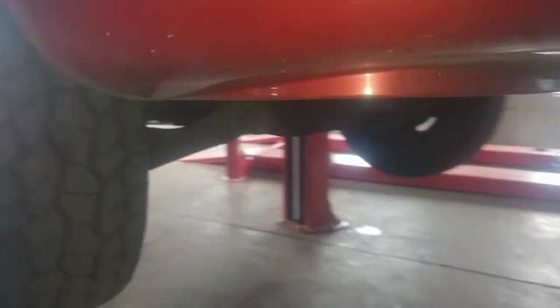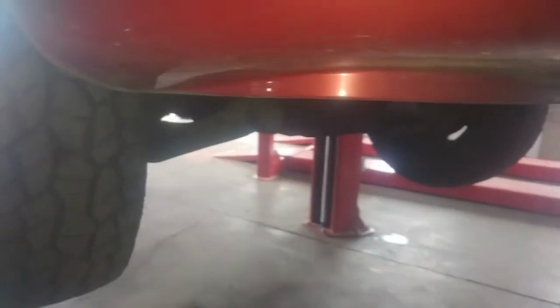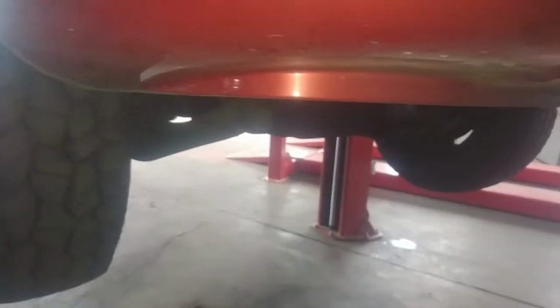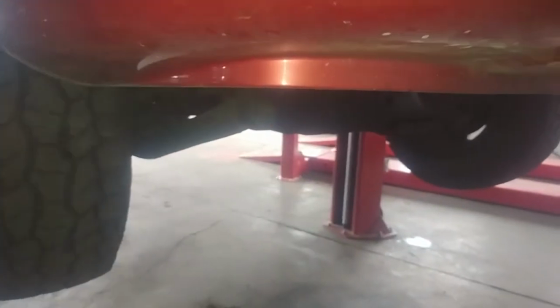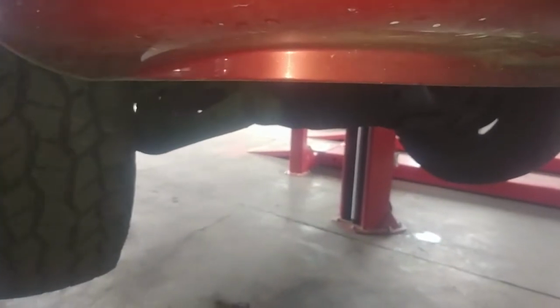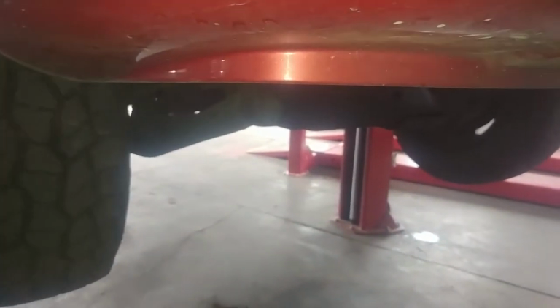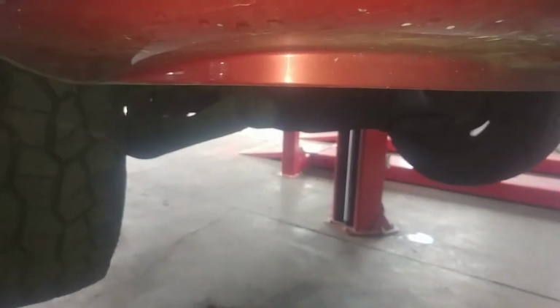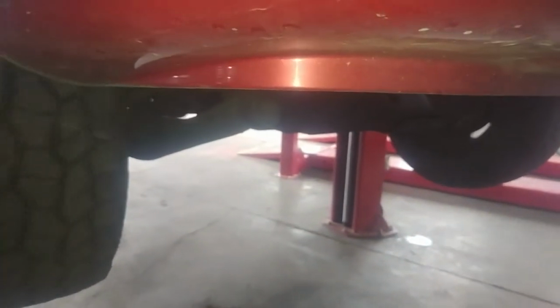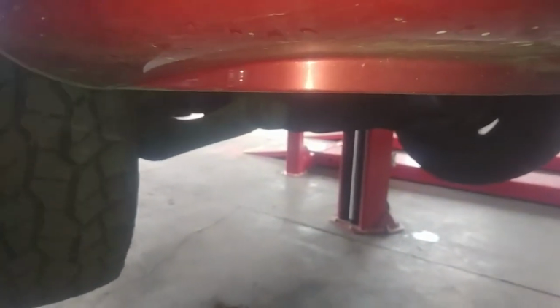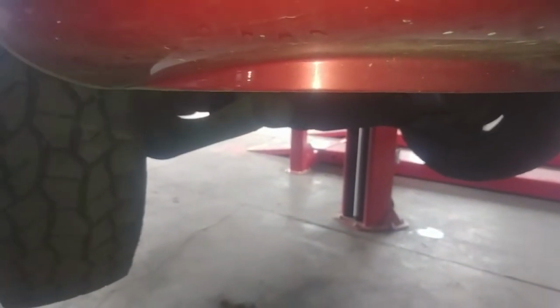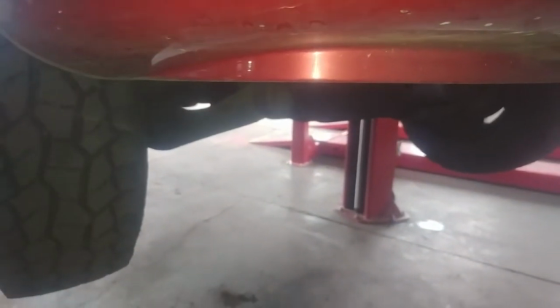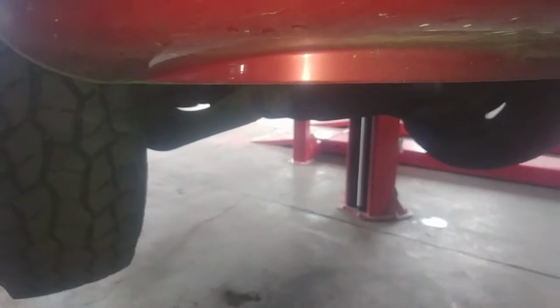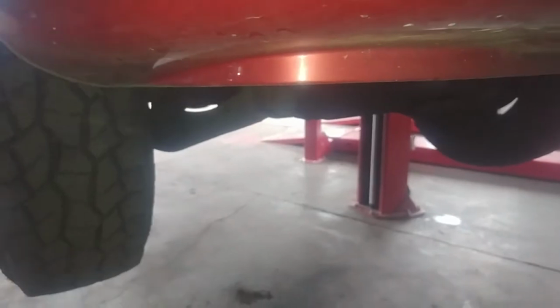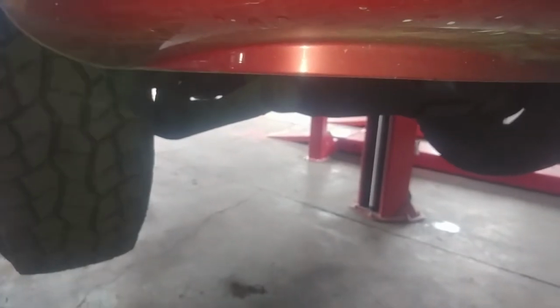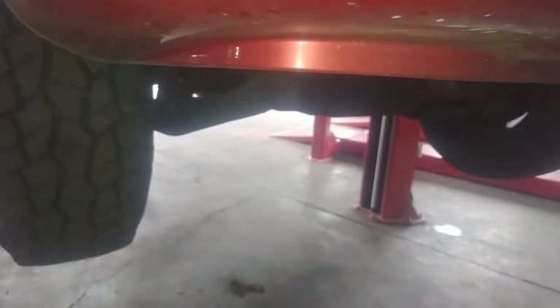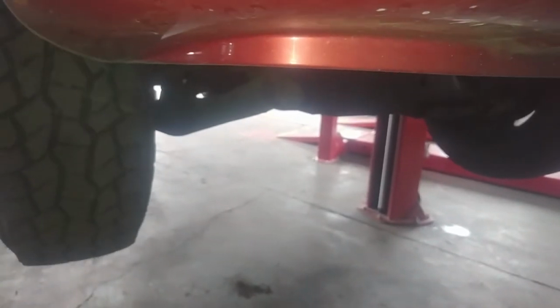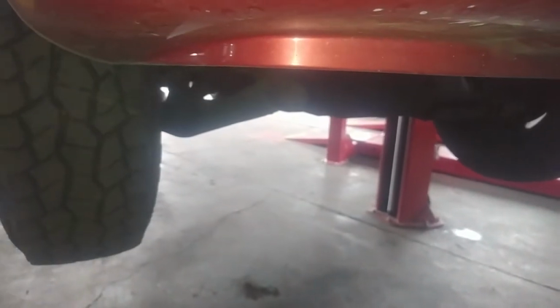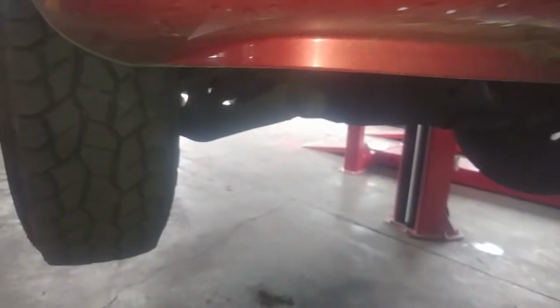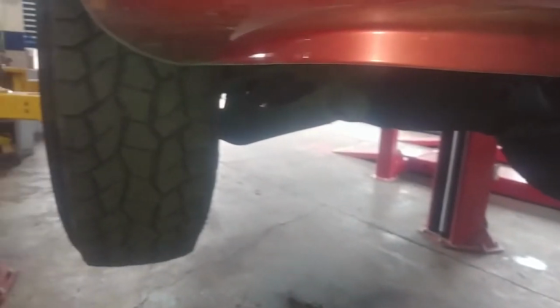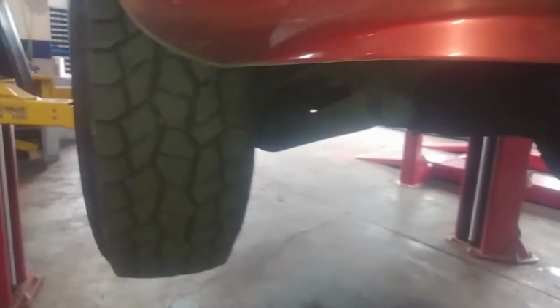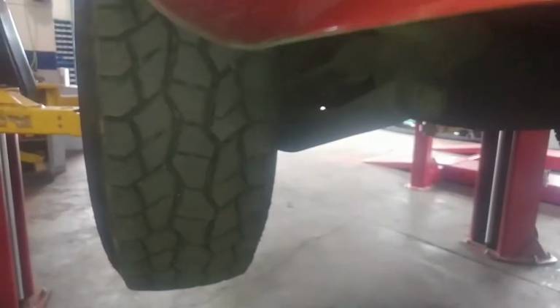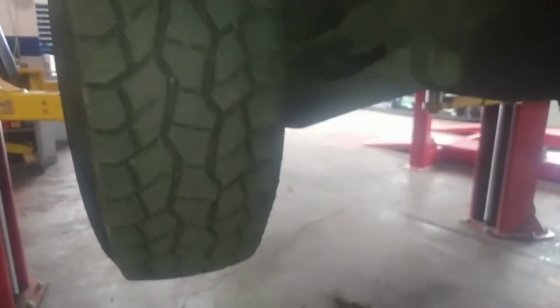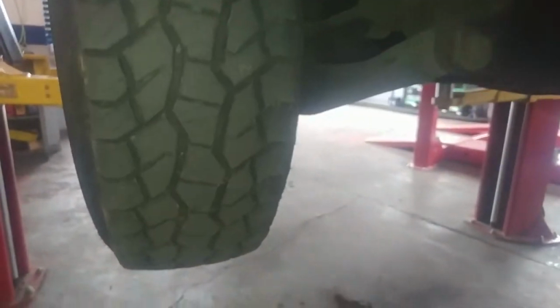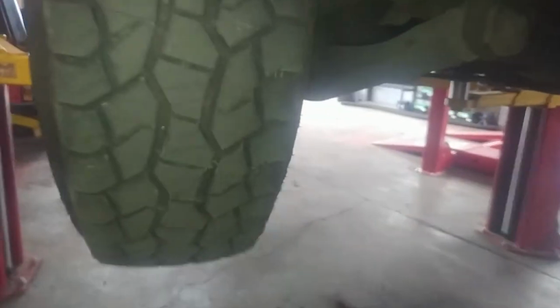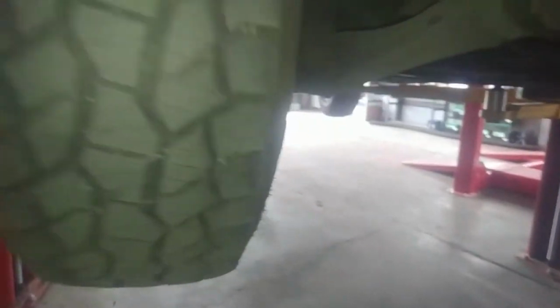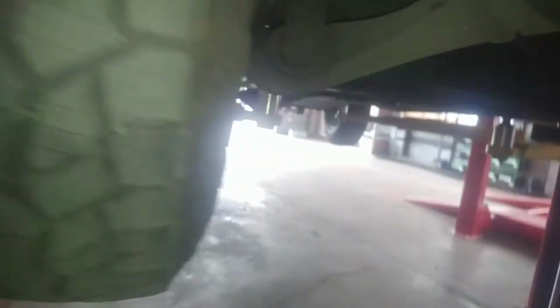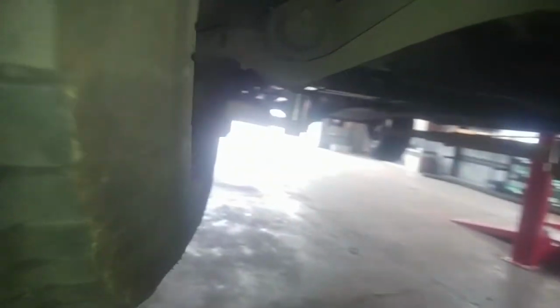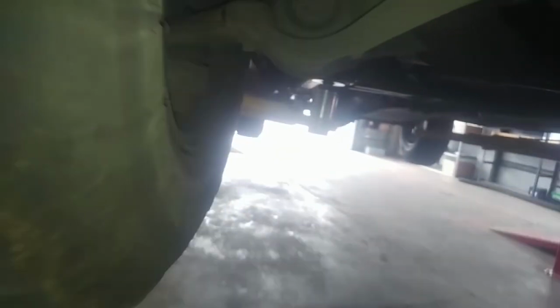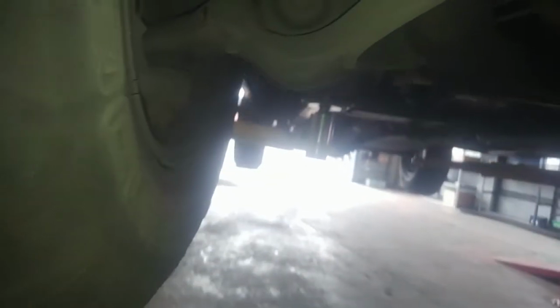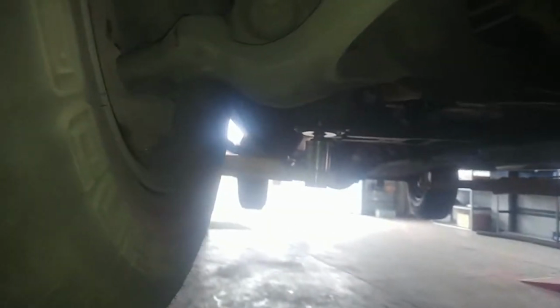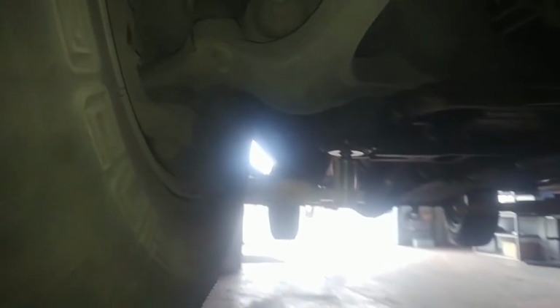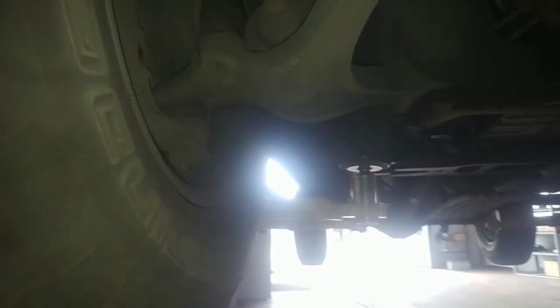2007 Dodge Dakota front brake pad replacement — actually front brake calipers.